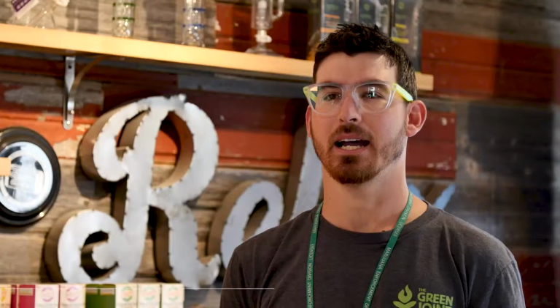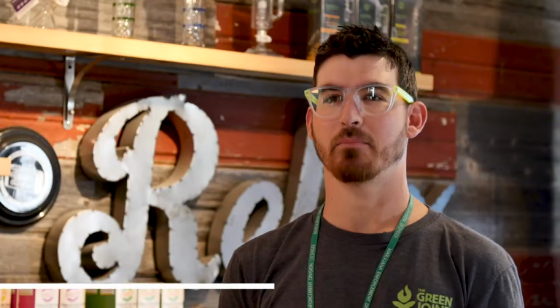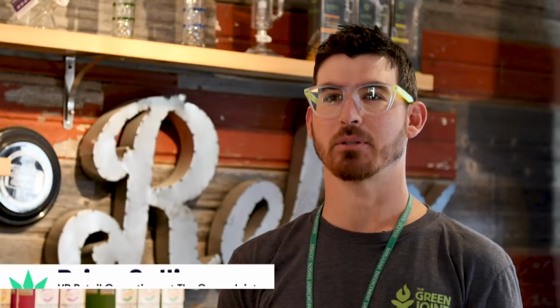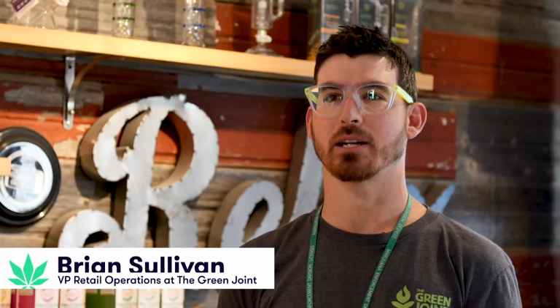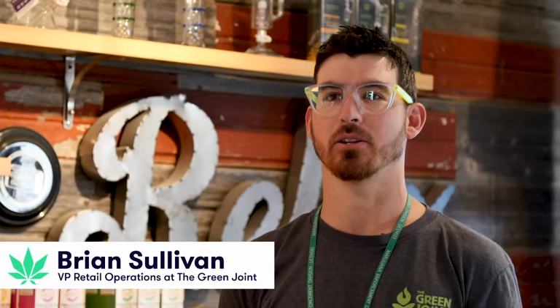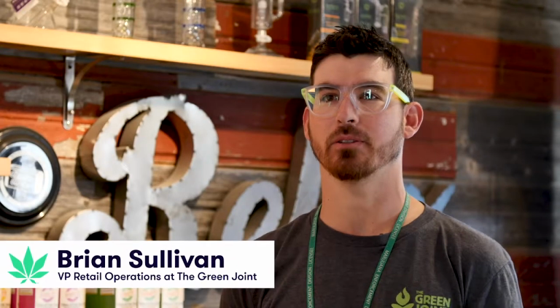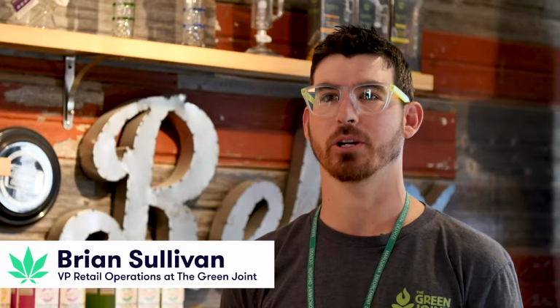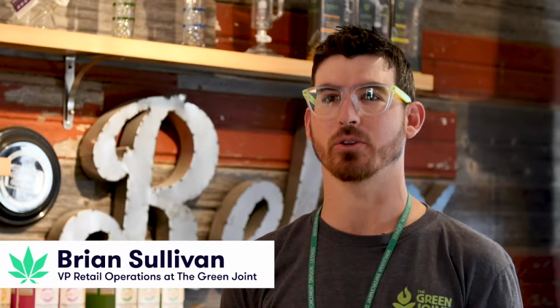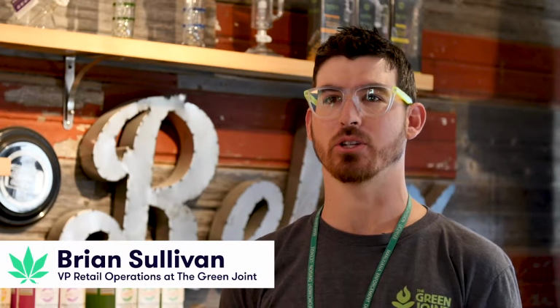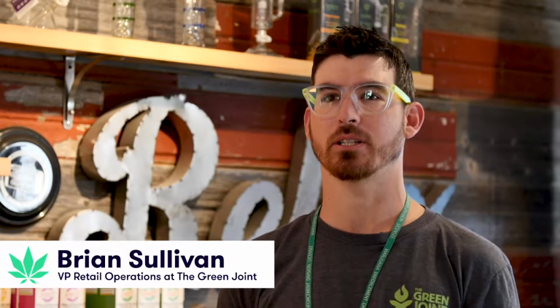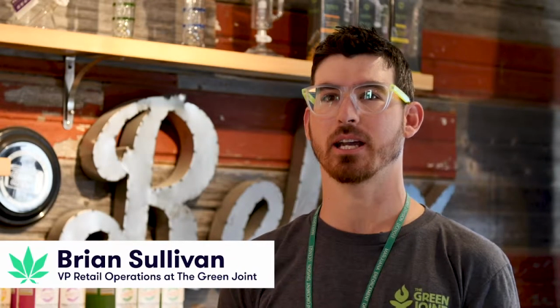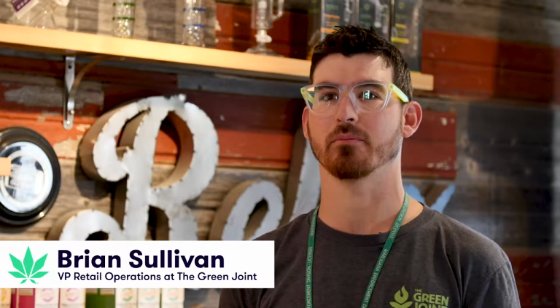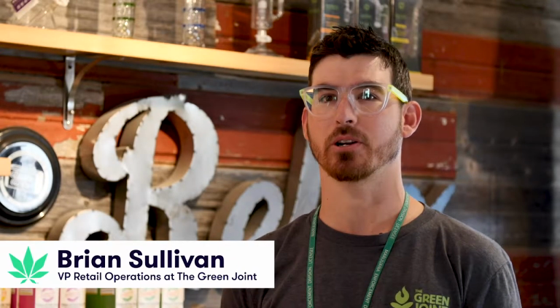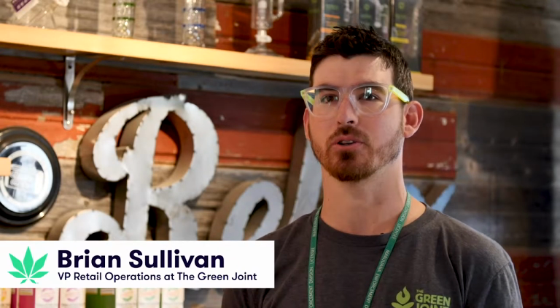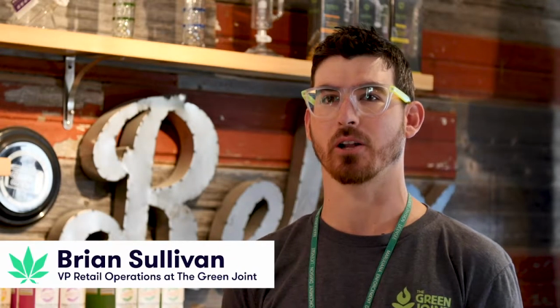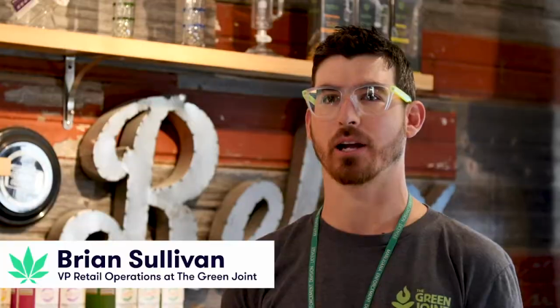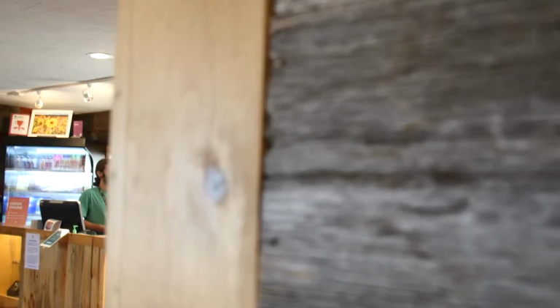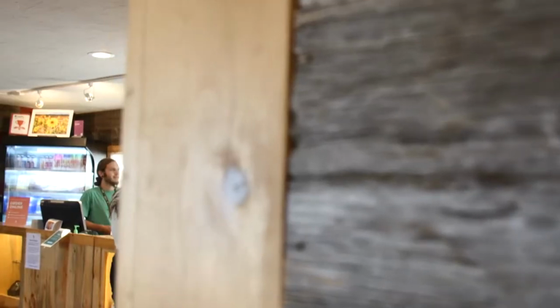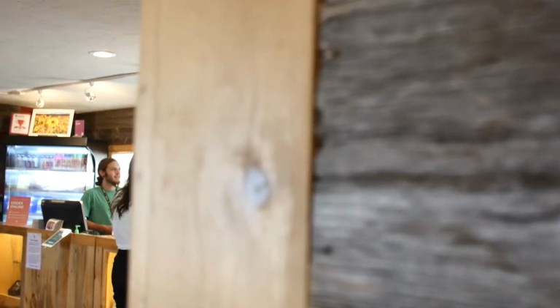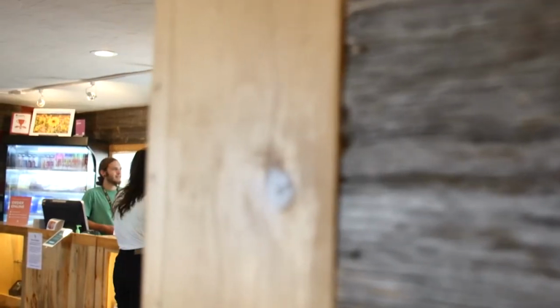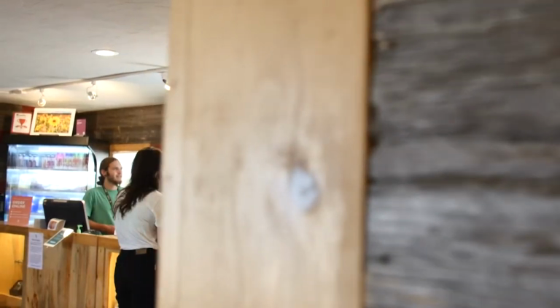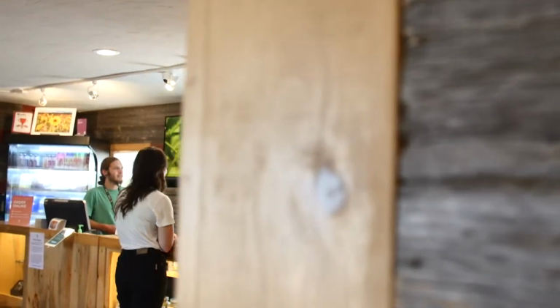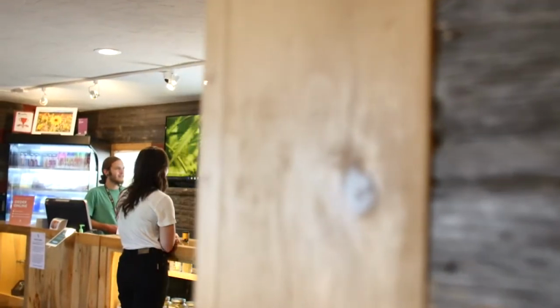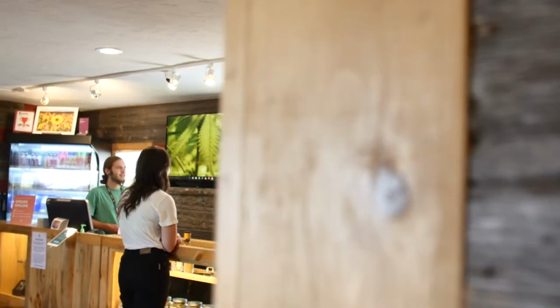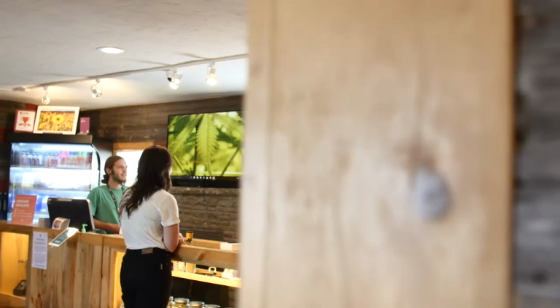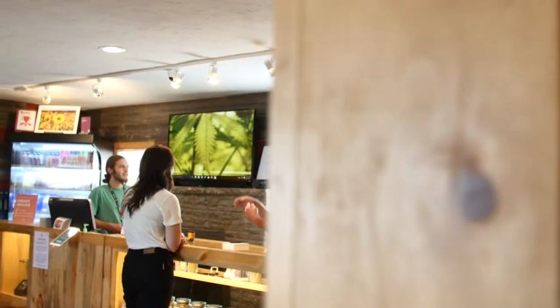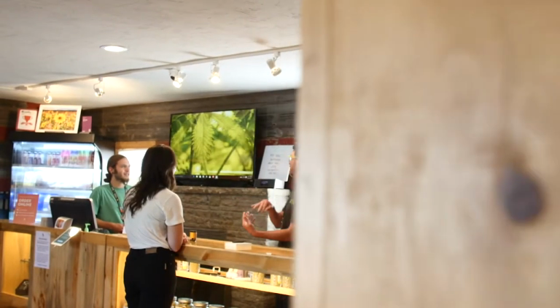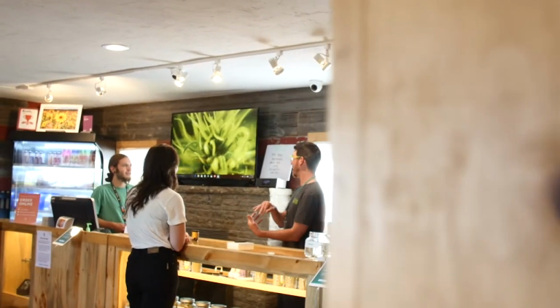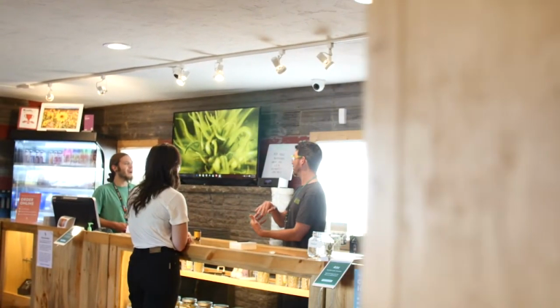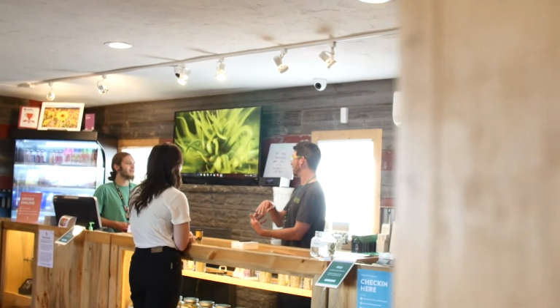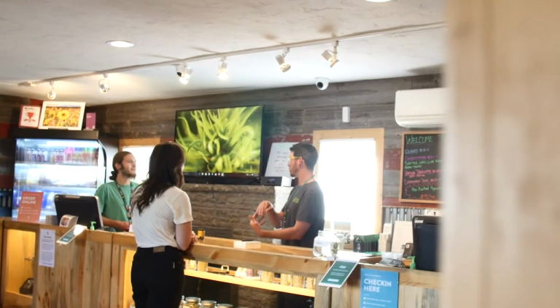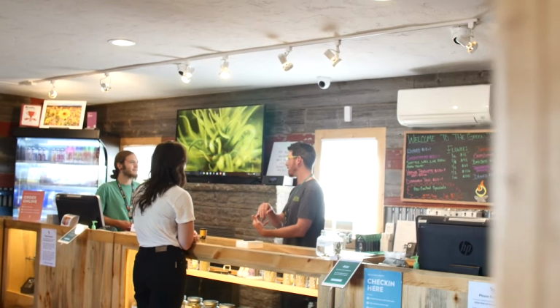My name is Brian Sullivan. We're here at the Green Joint today in Parachute, Colorado, and I'm our VP of retail operations. I run all of our retail stores.